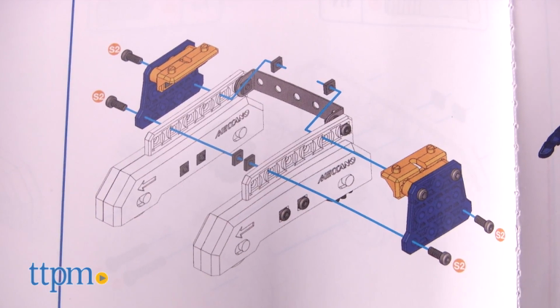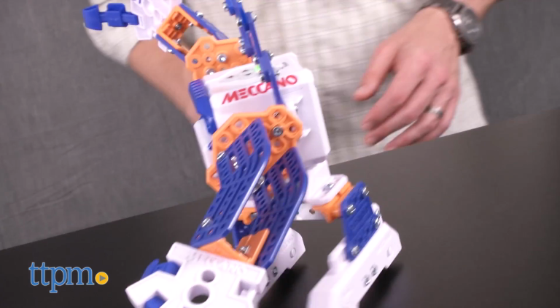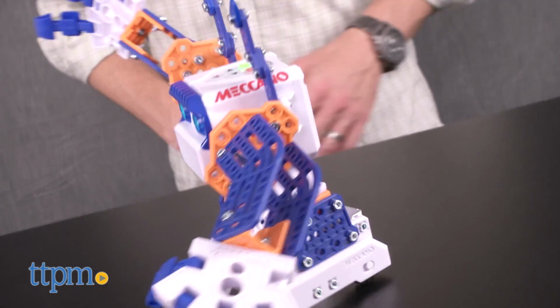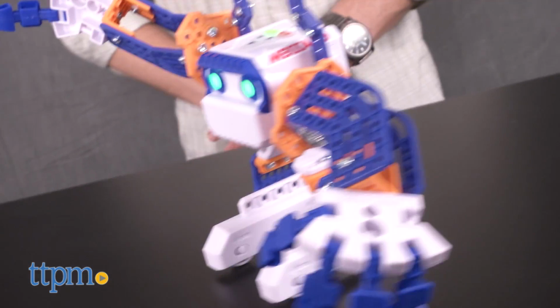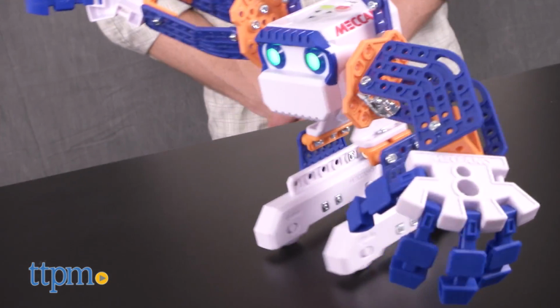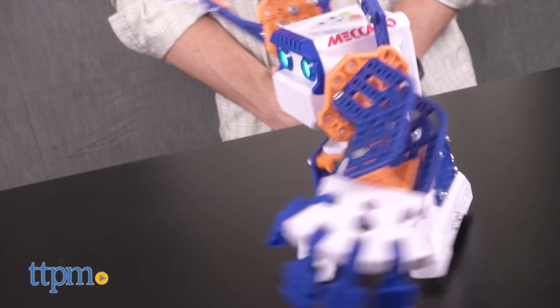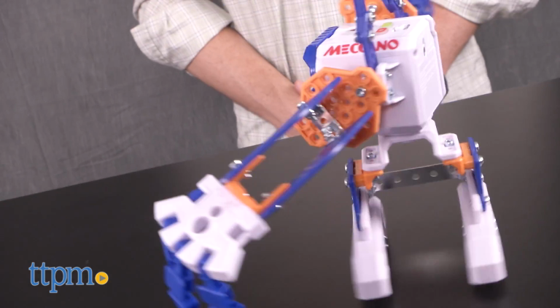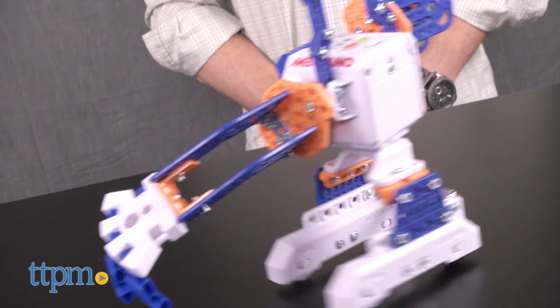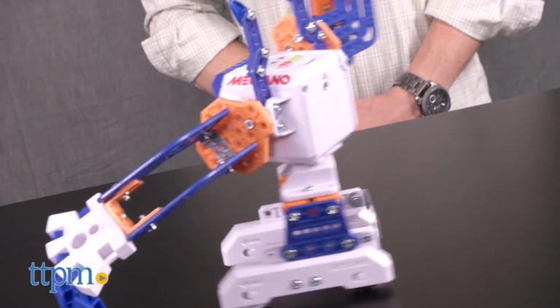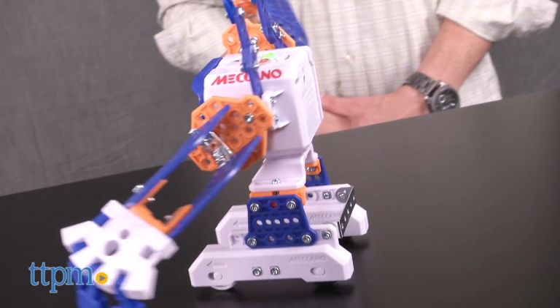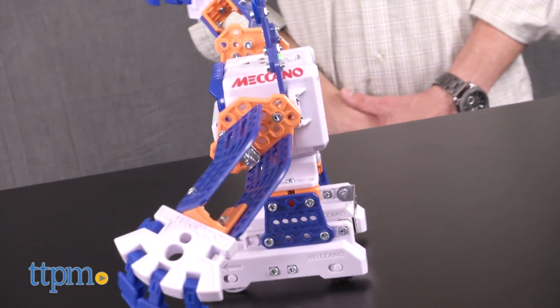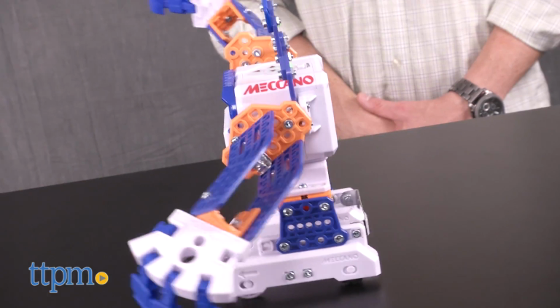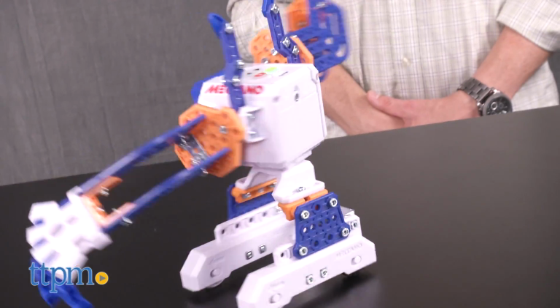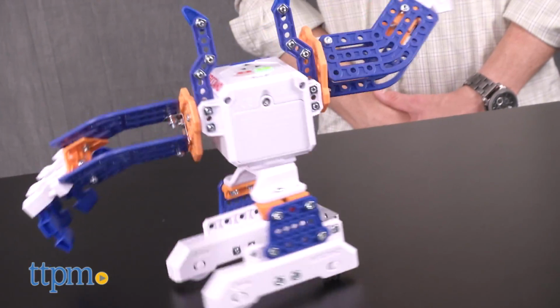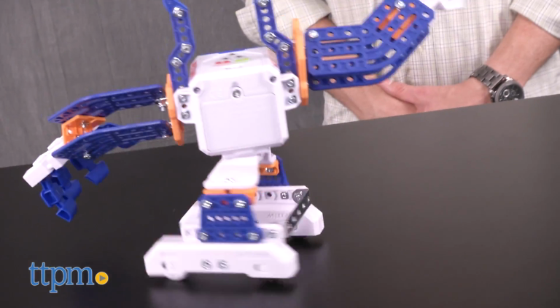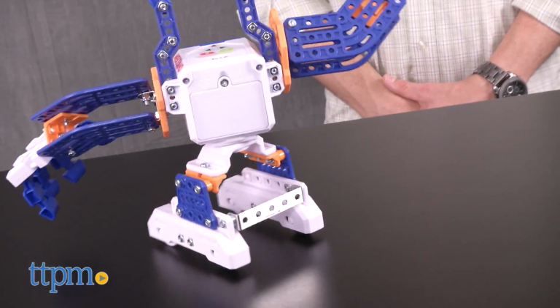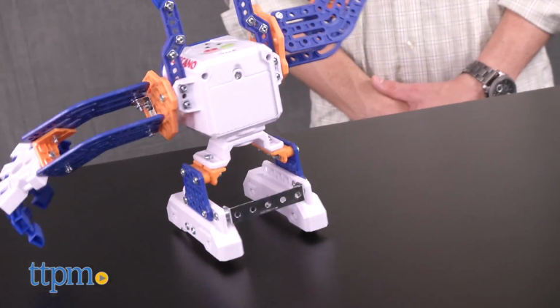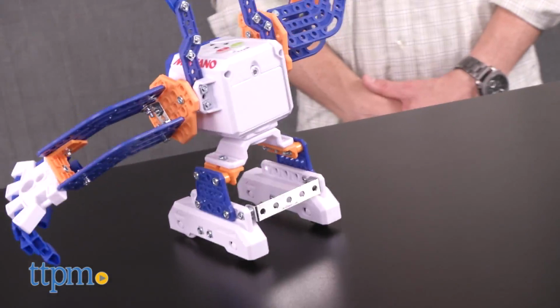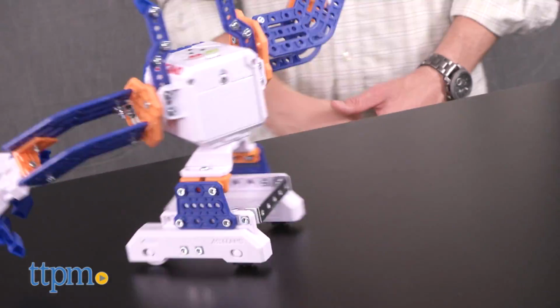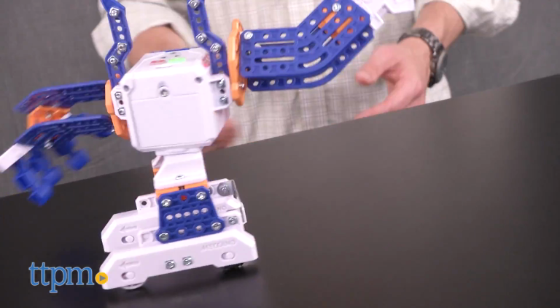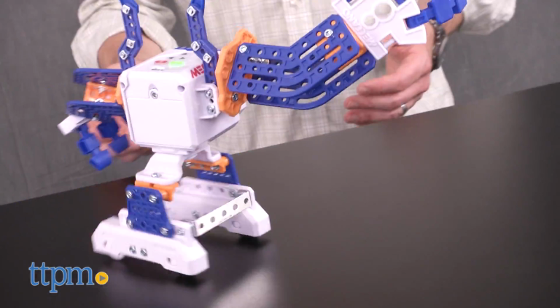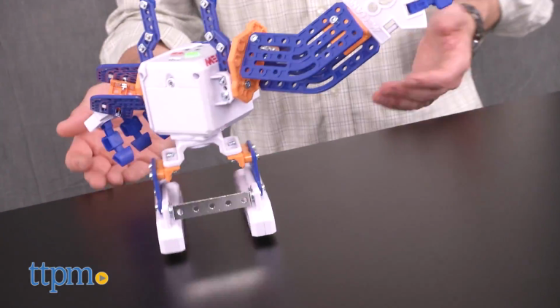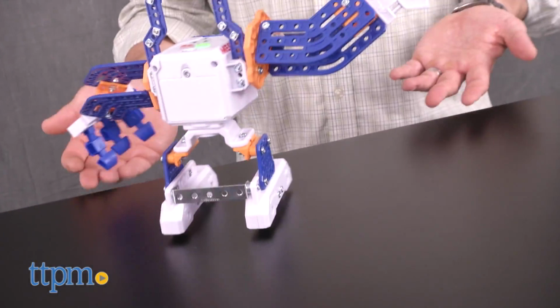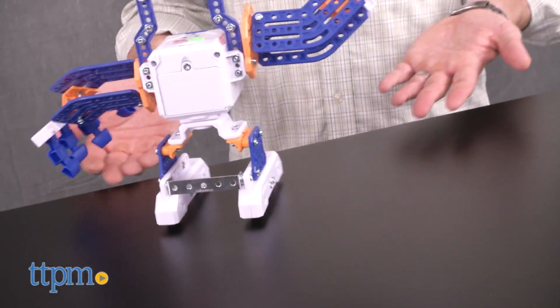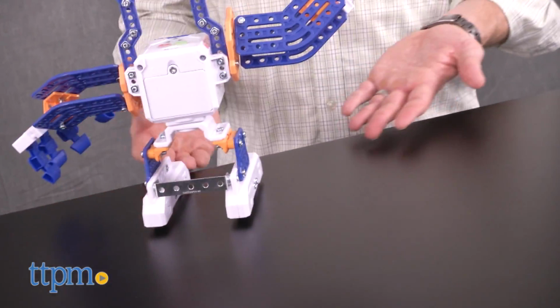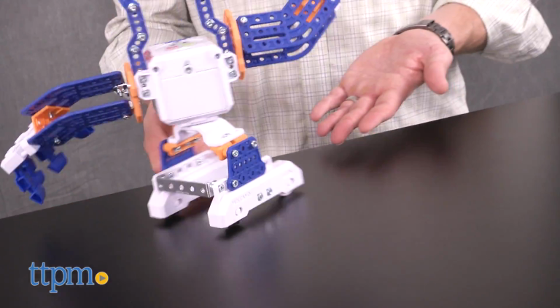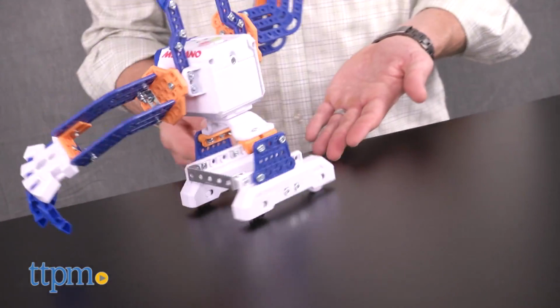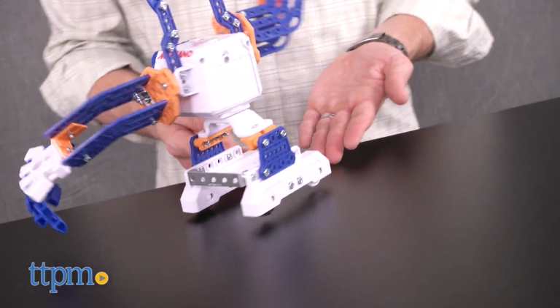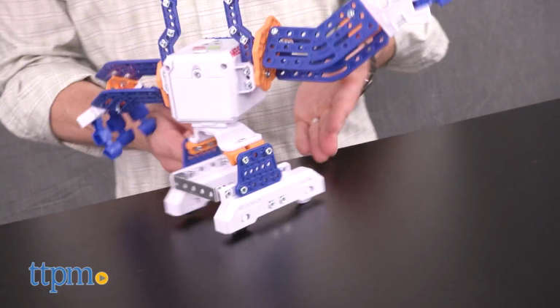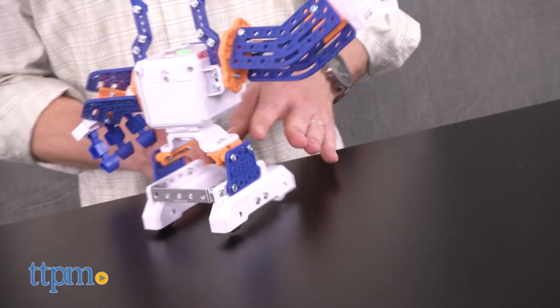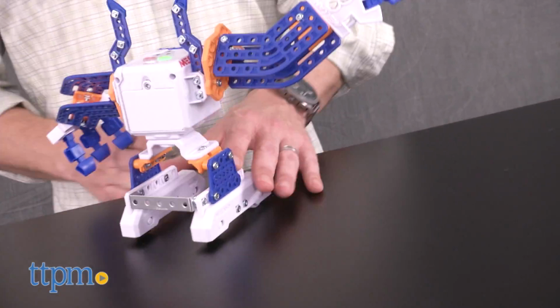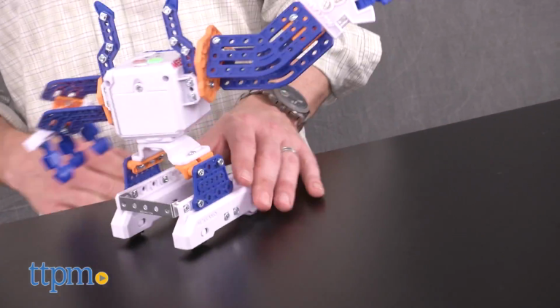When it's all done, pop in four AA batteries — you supply those — and this adorable robot comes to life.